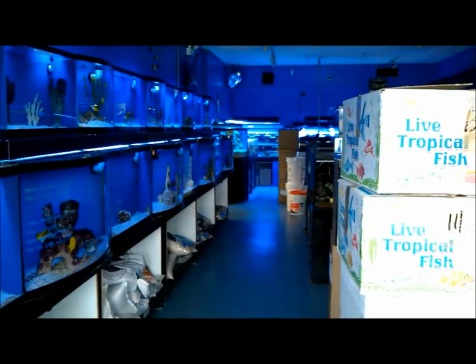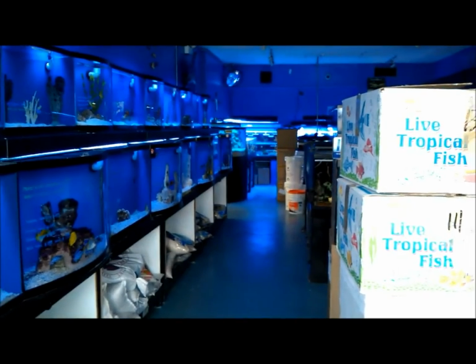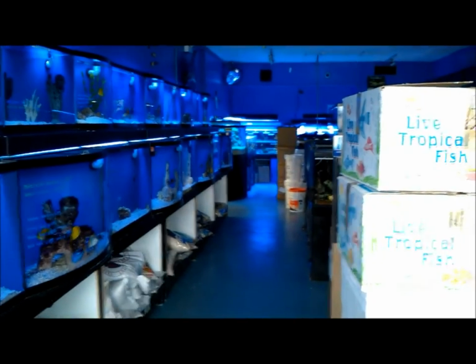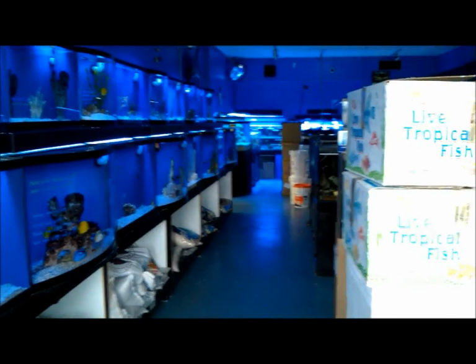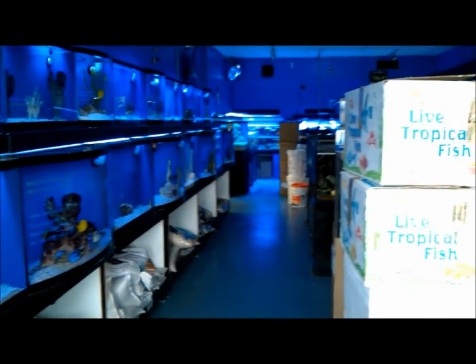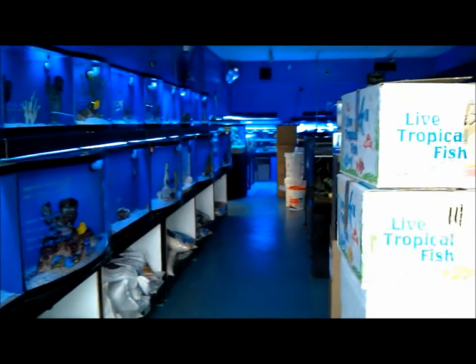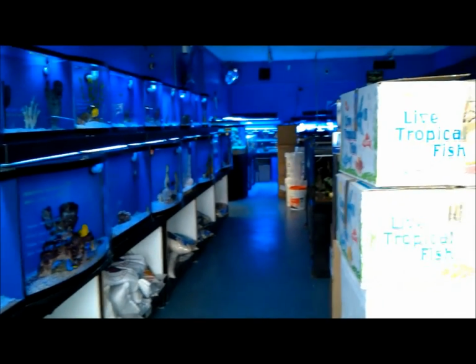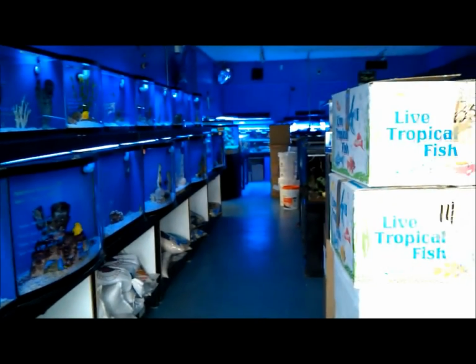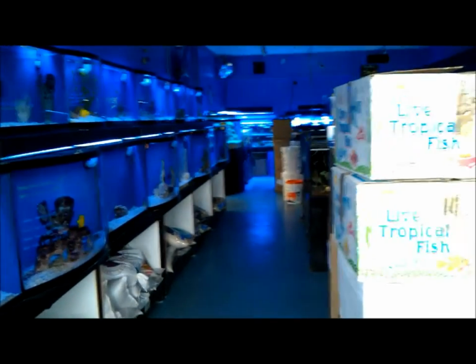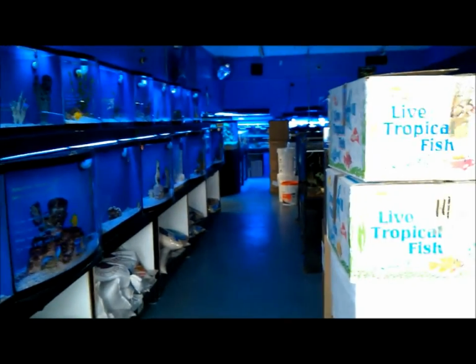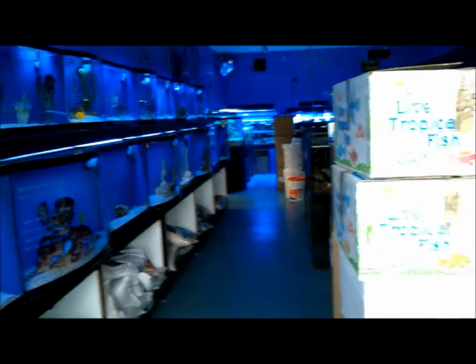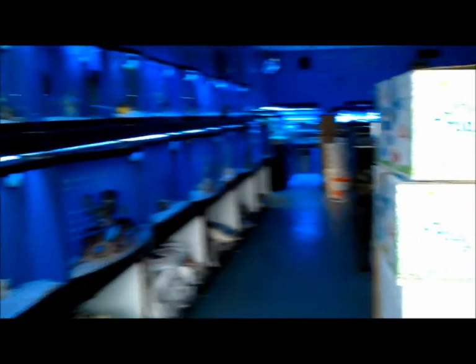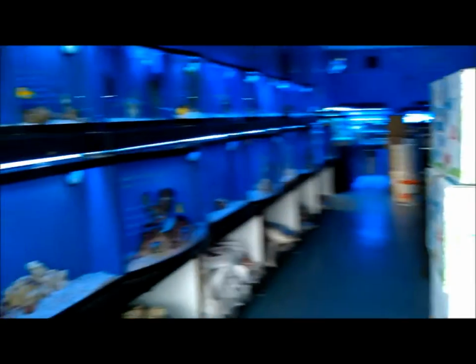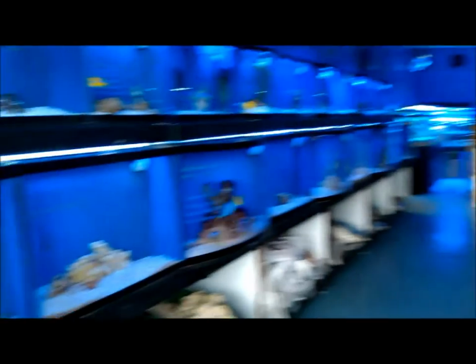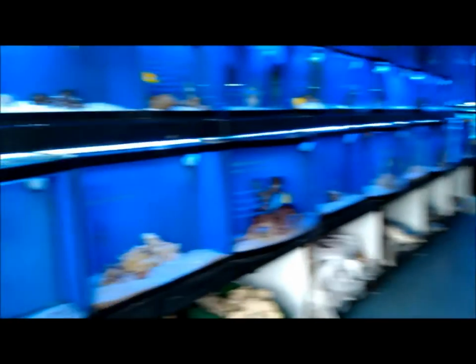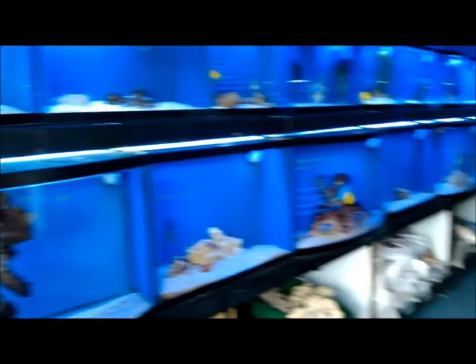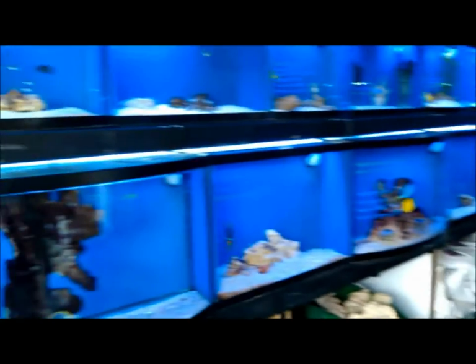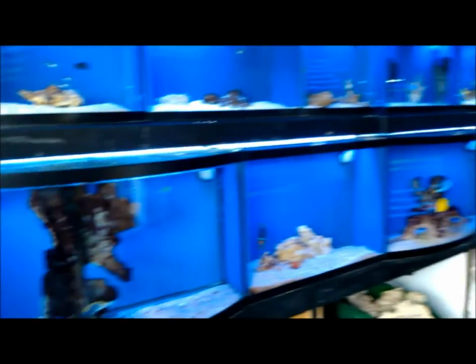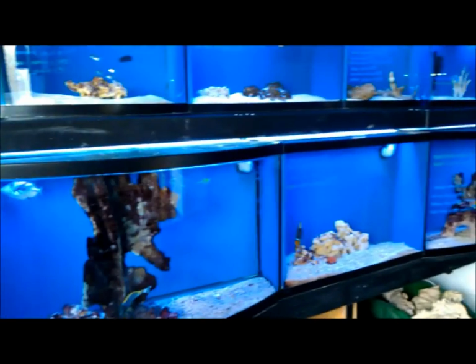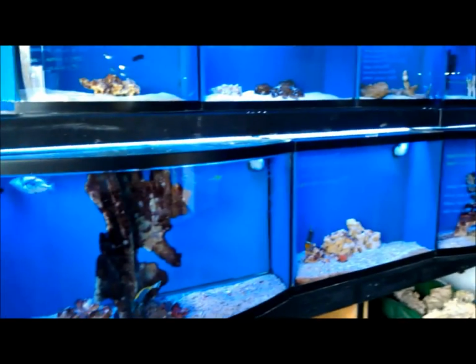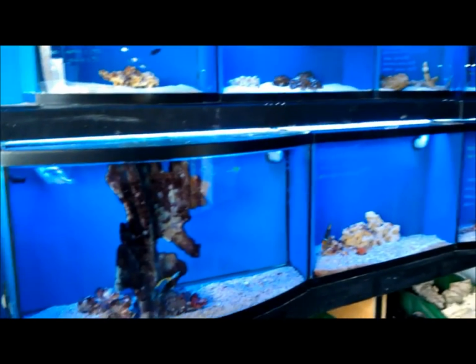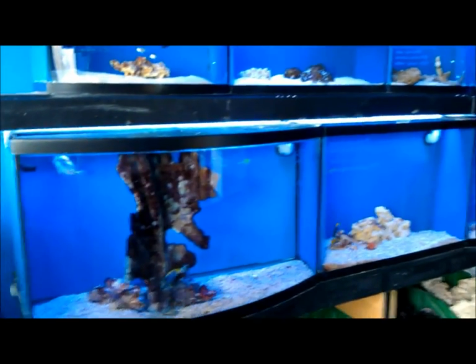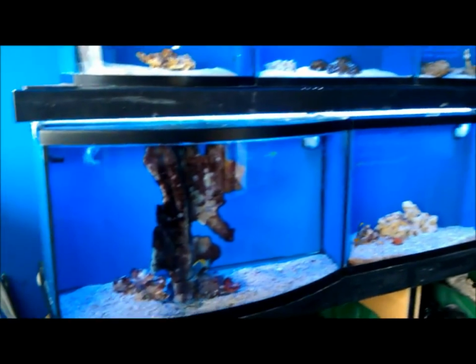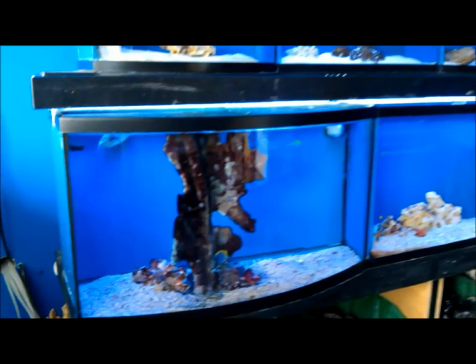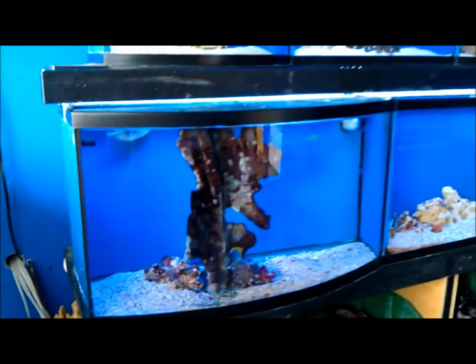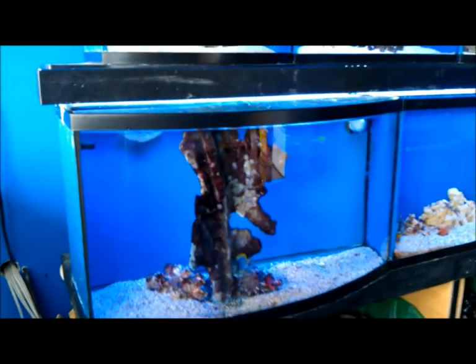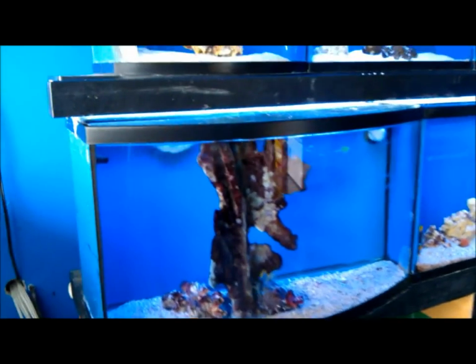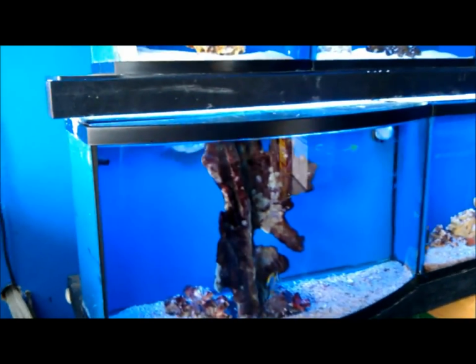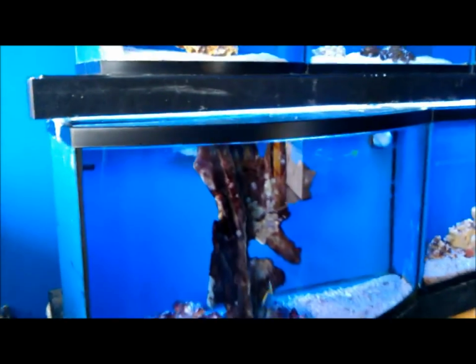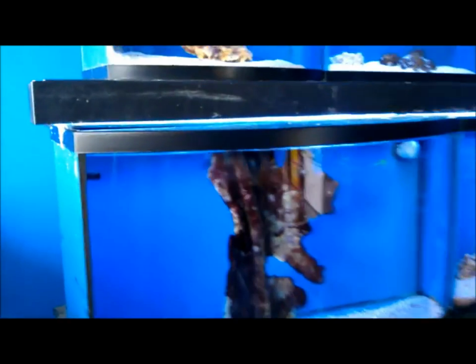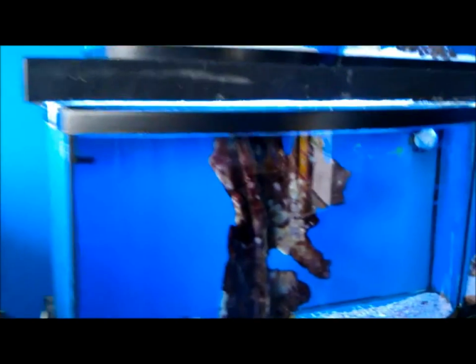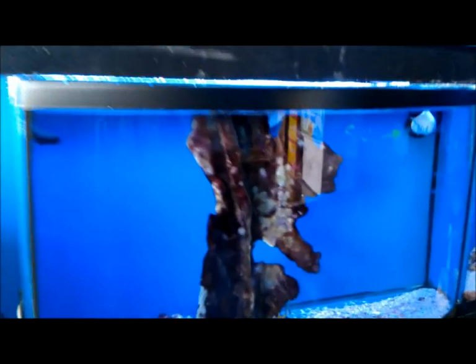This isn't the whole store, this is just the fish room. The store is separated, and we'll go through and see what they have.